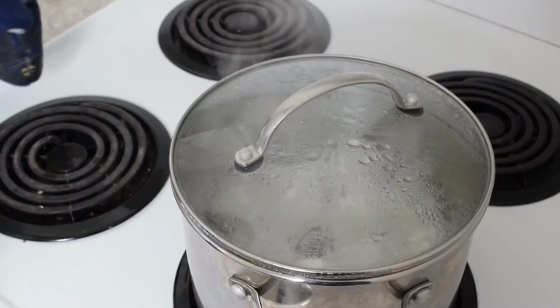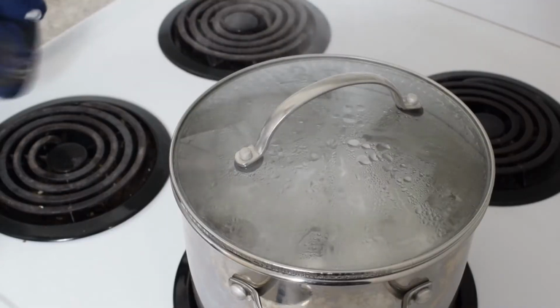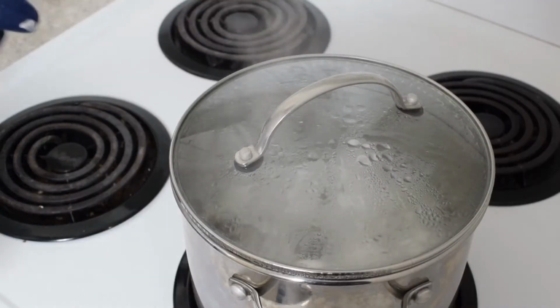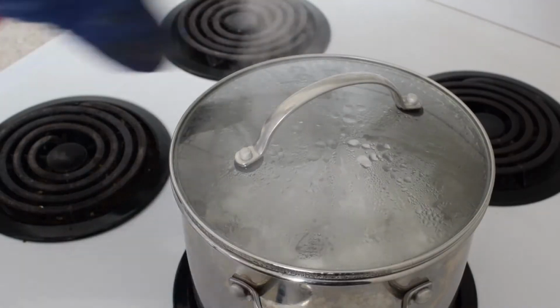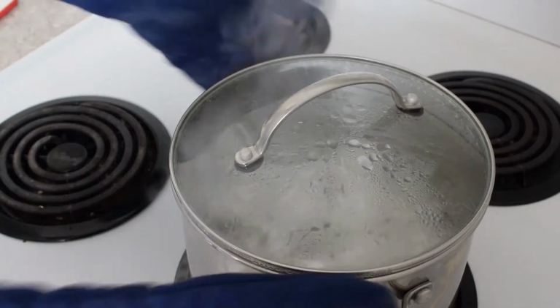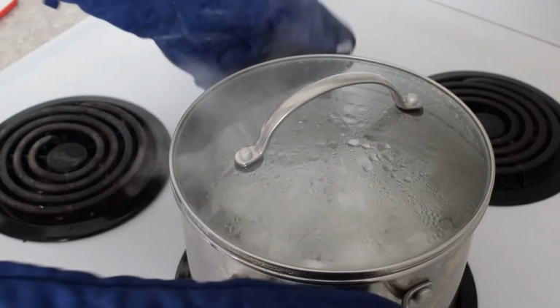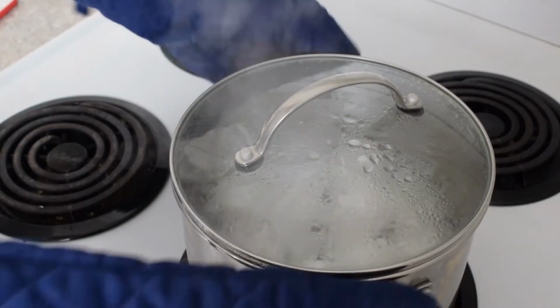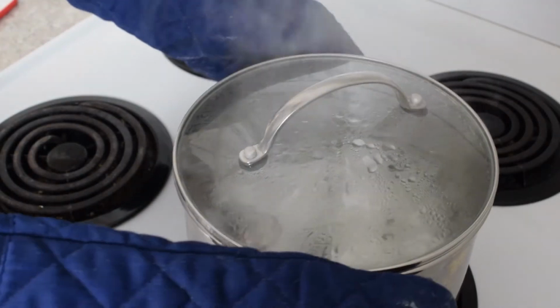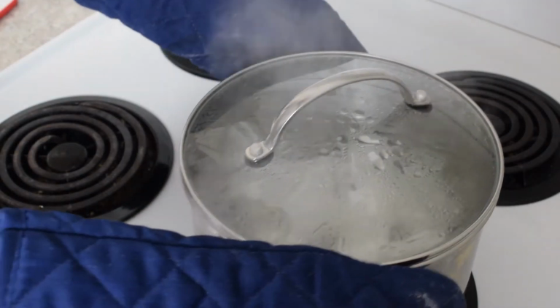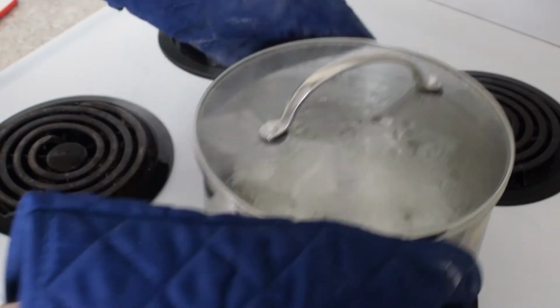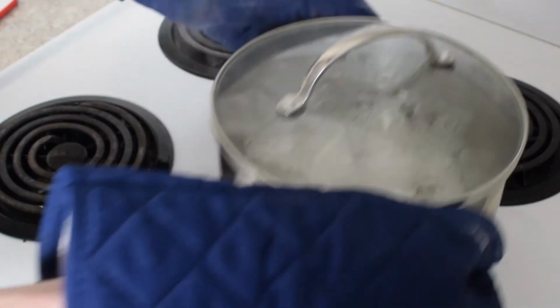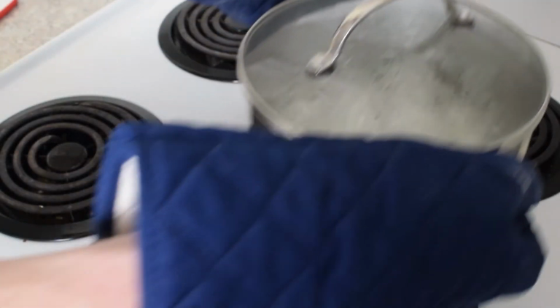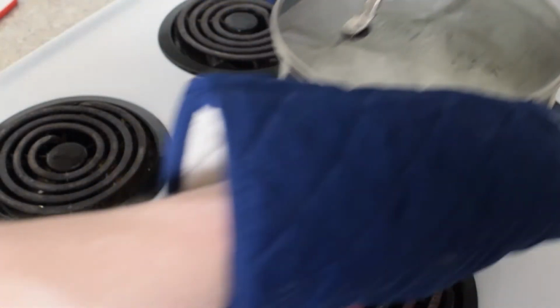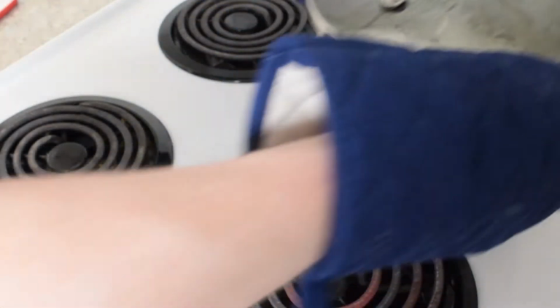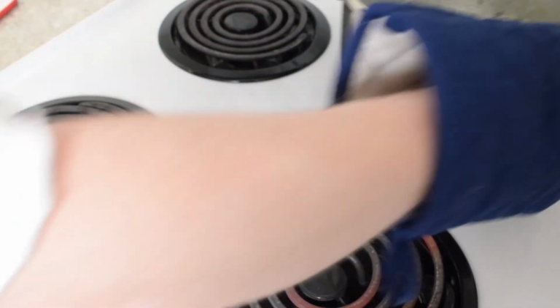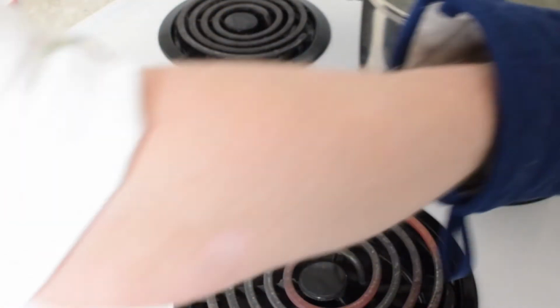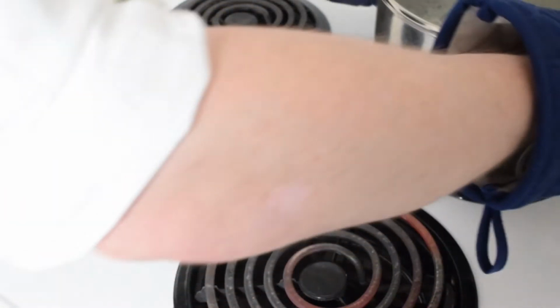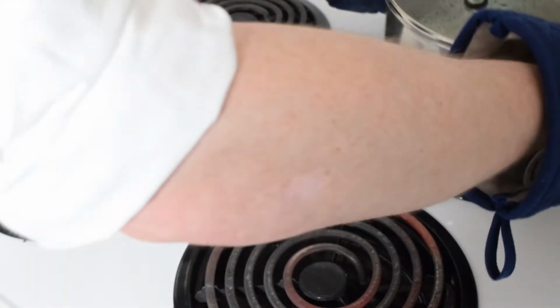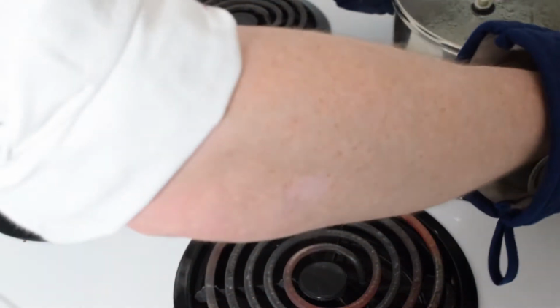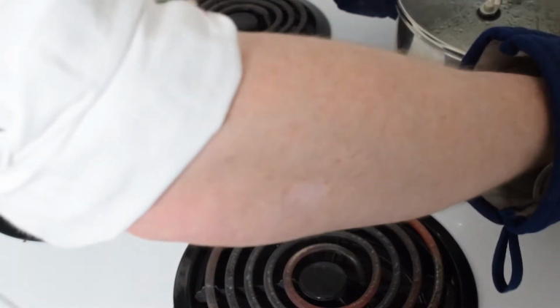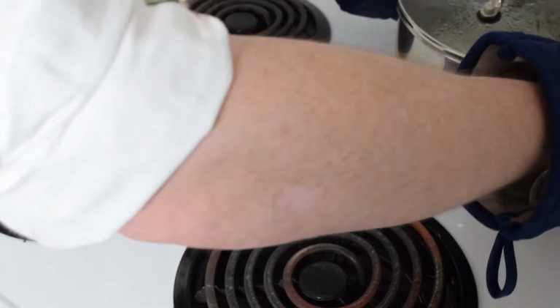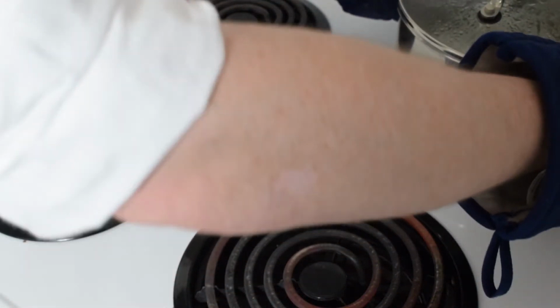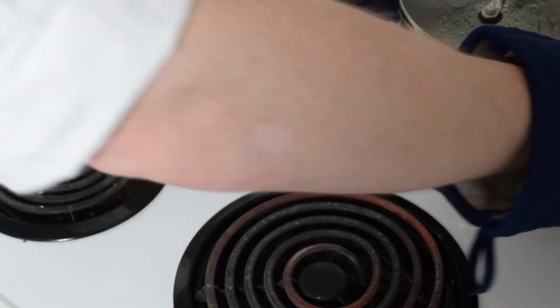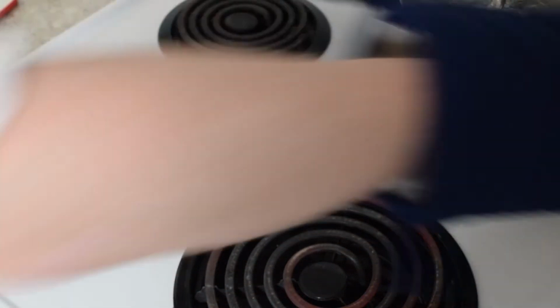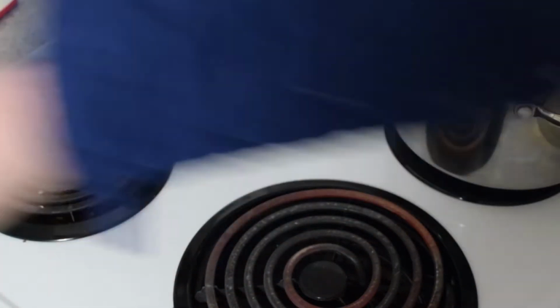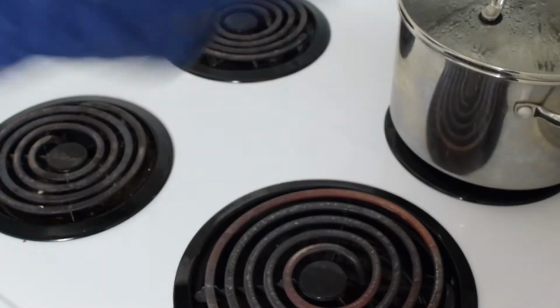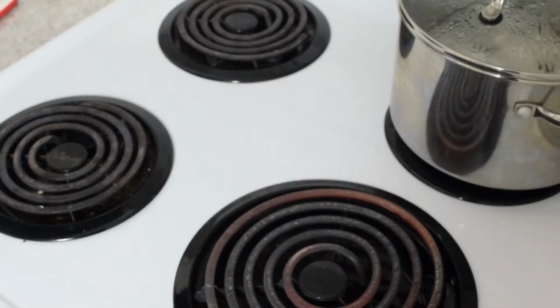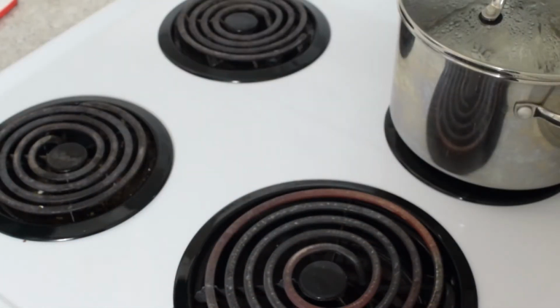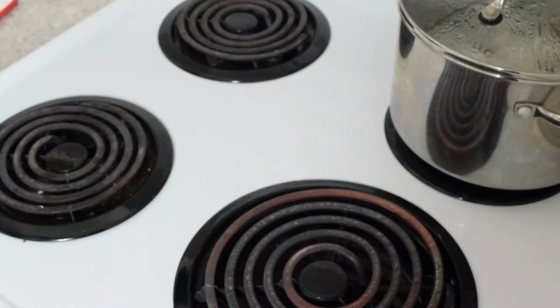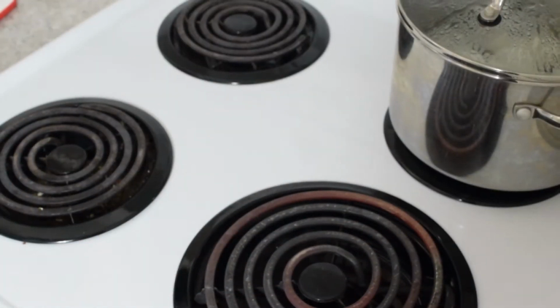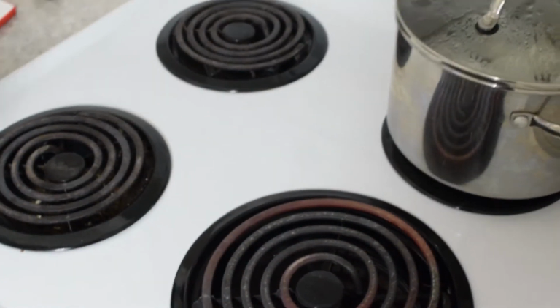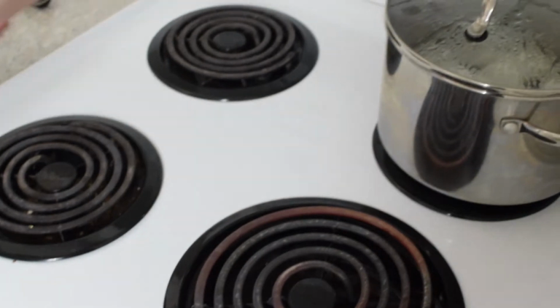Now that the eggs are boiled, we're going to take it off and let it set for about 12 minutes.